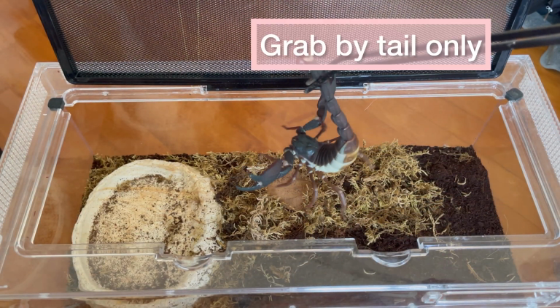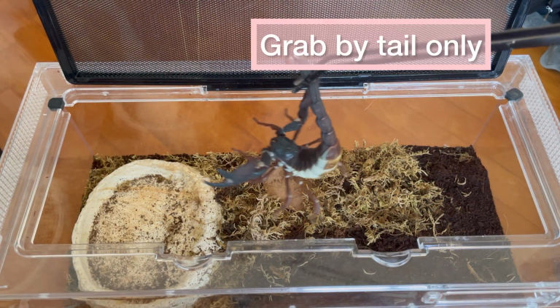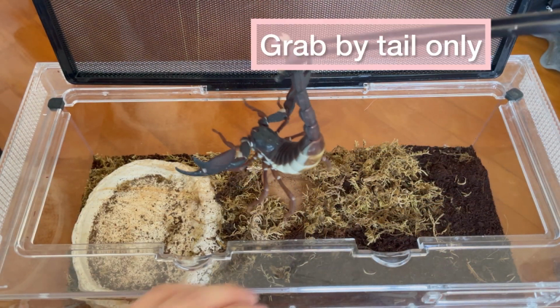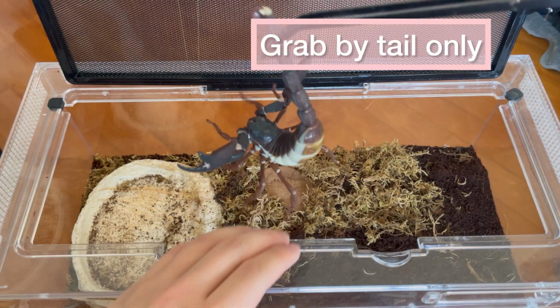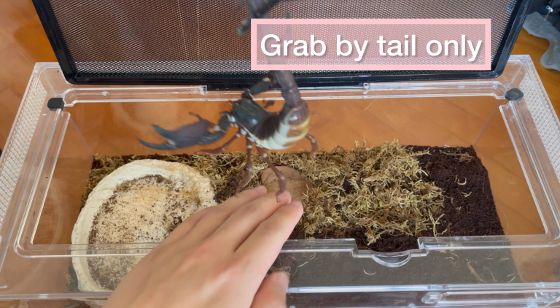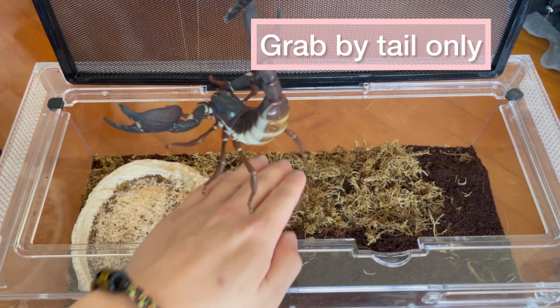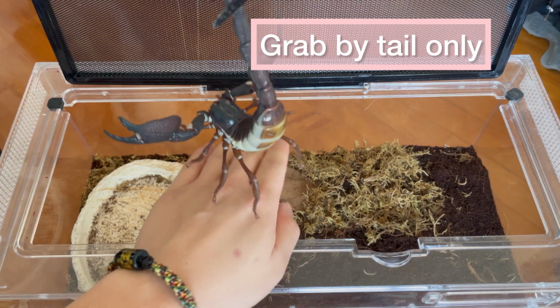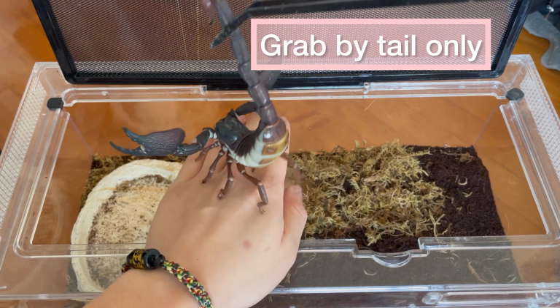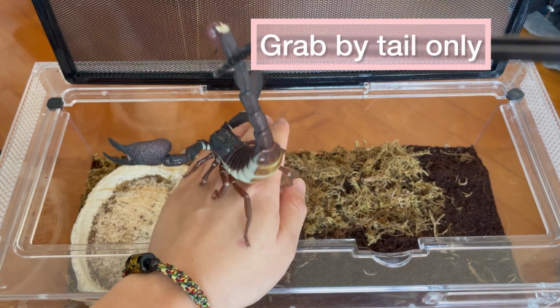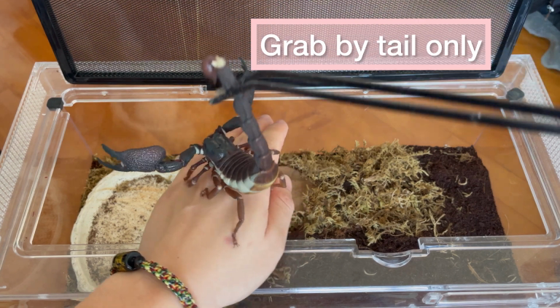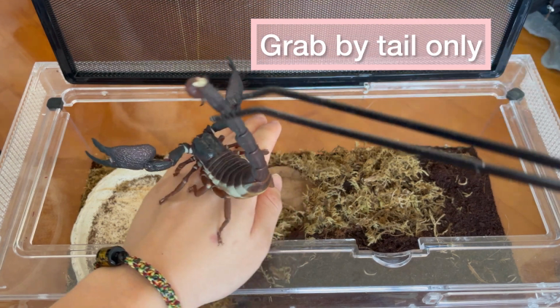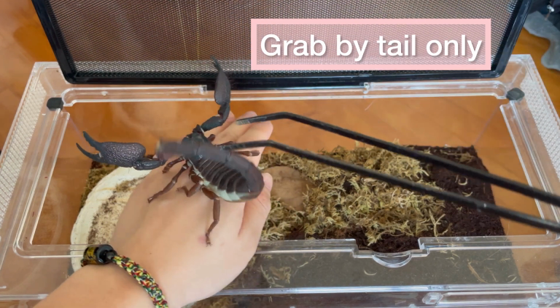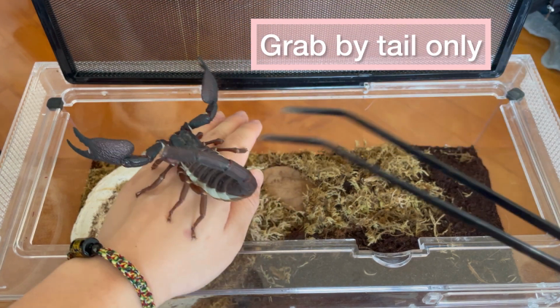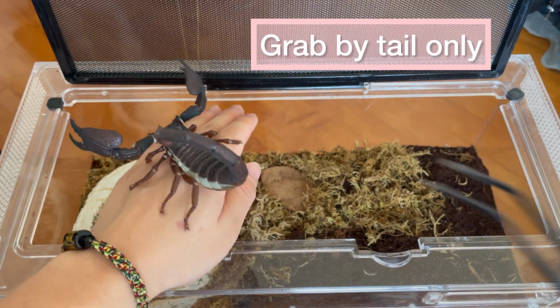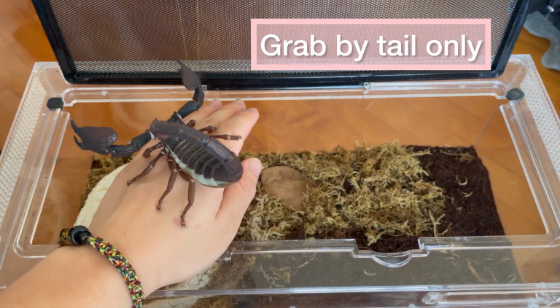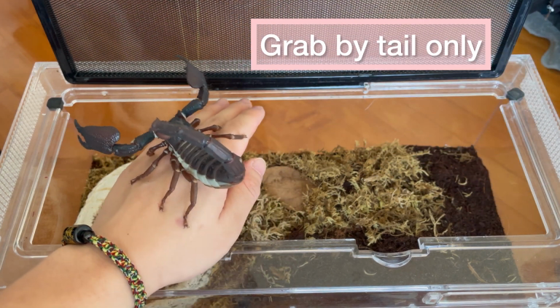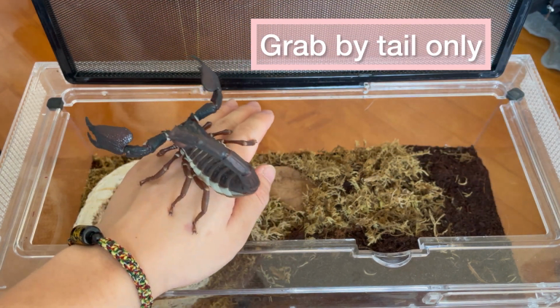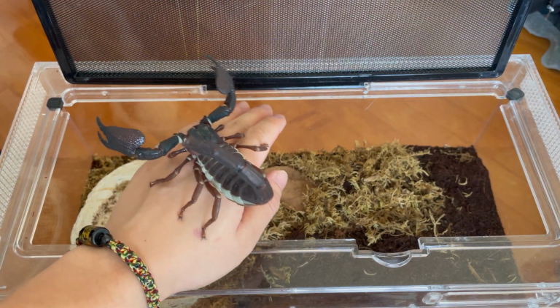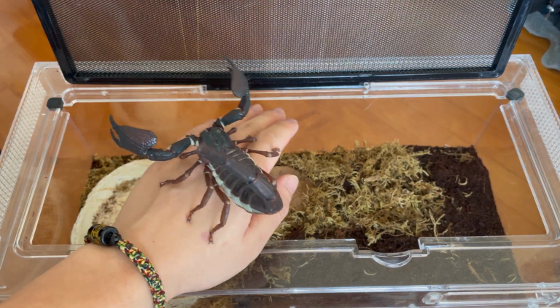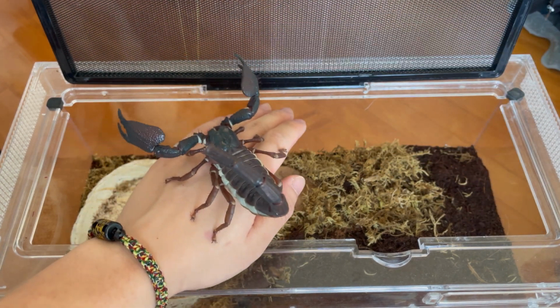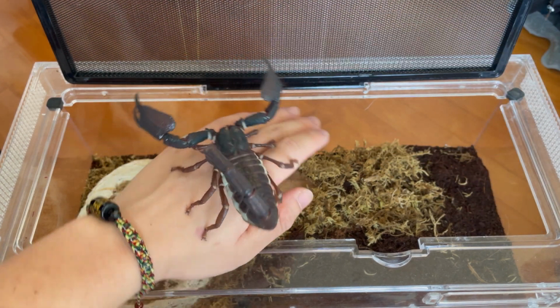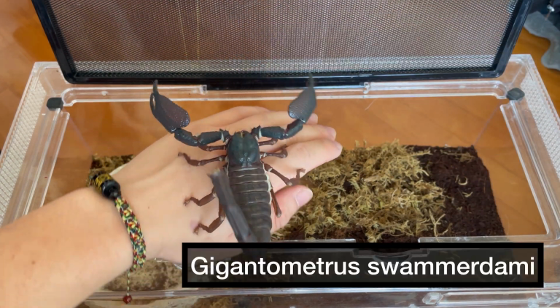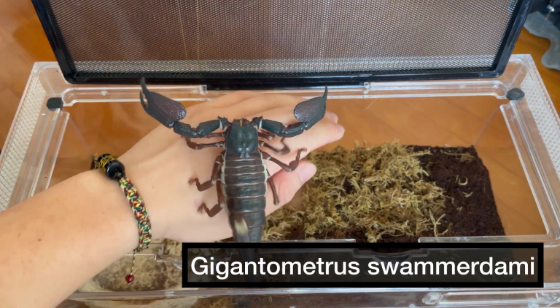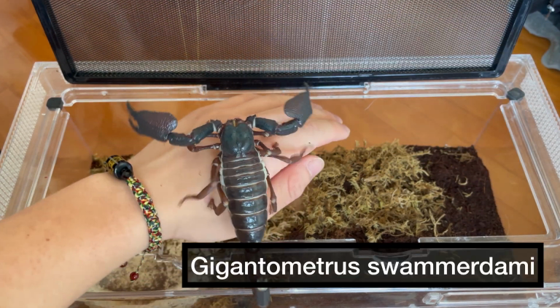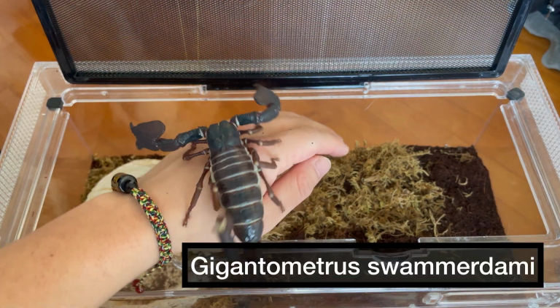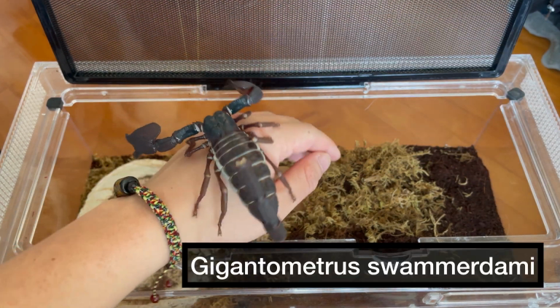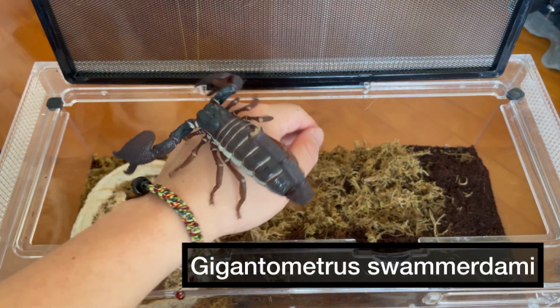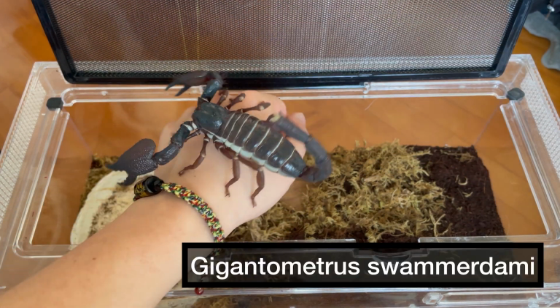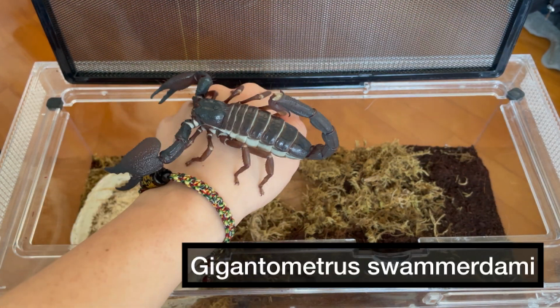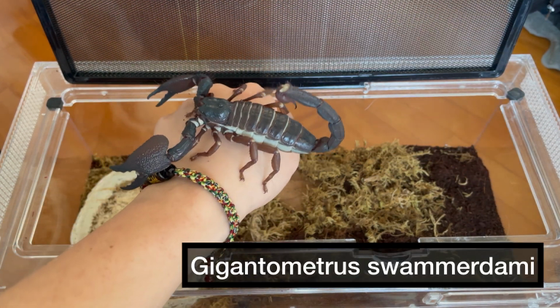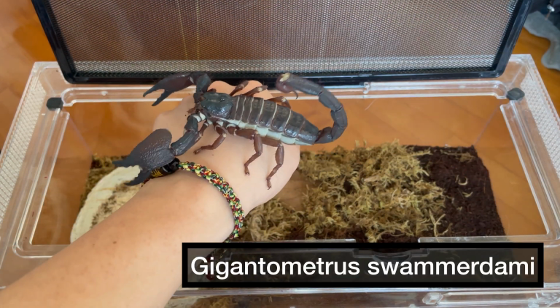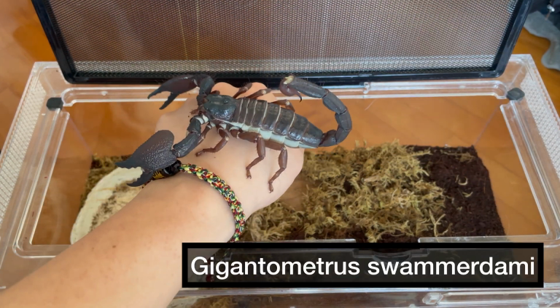You want to grab it by its tail like that and place it on a surface or on your hand that you want to handle it on.